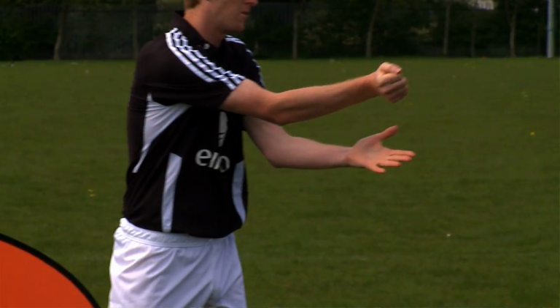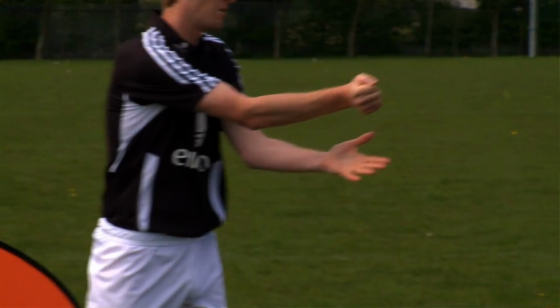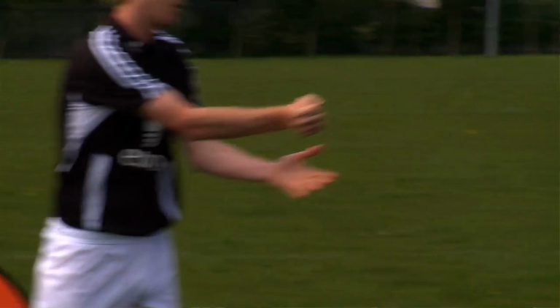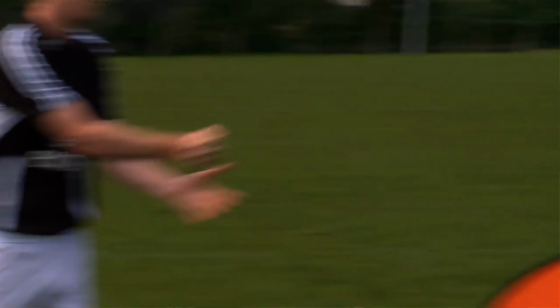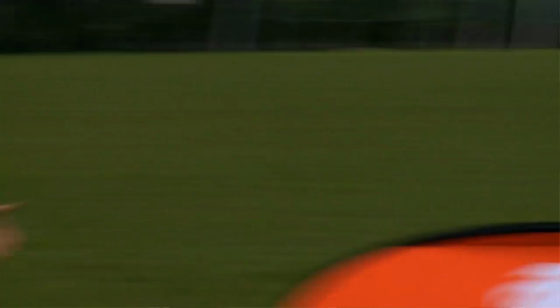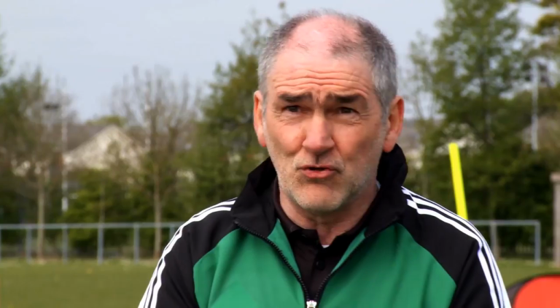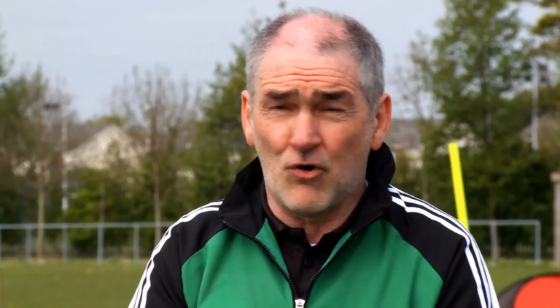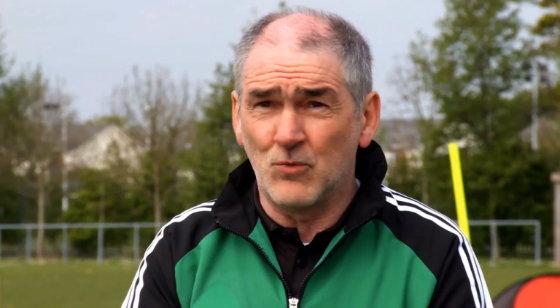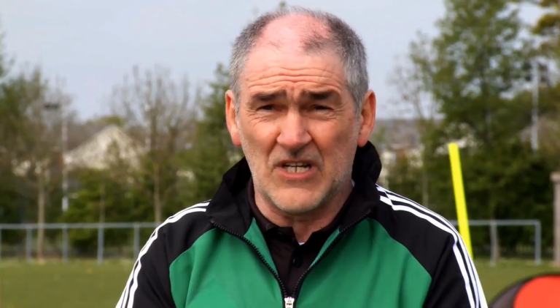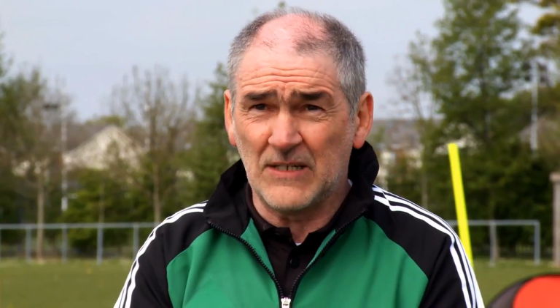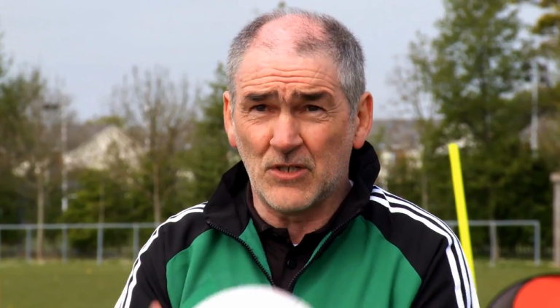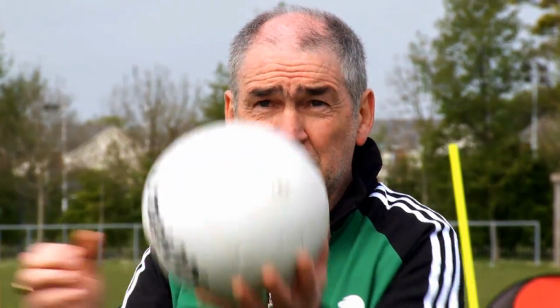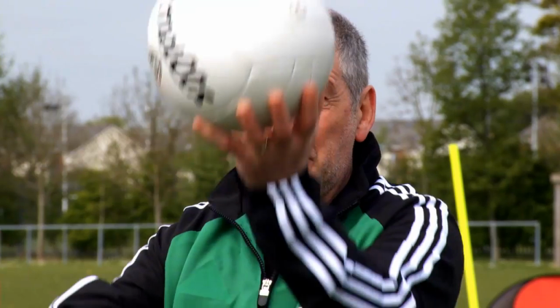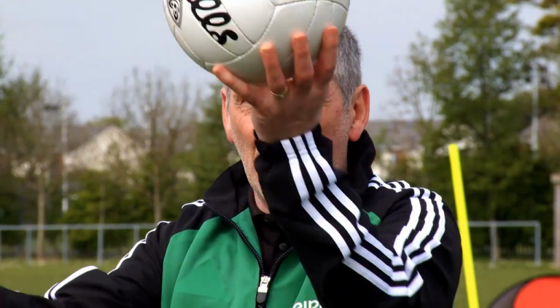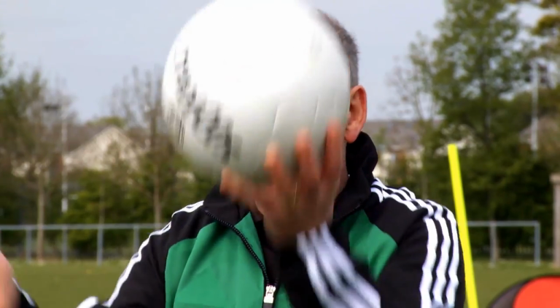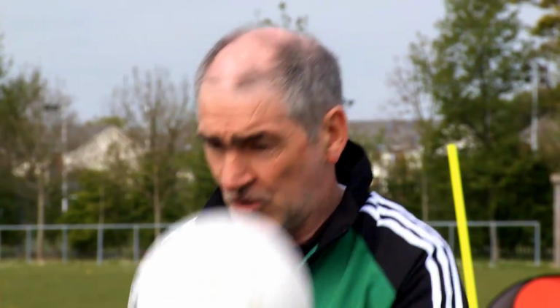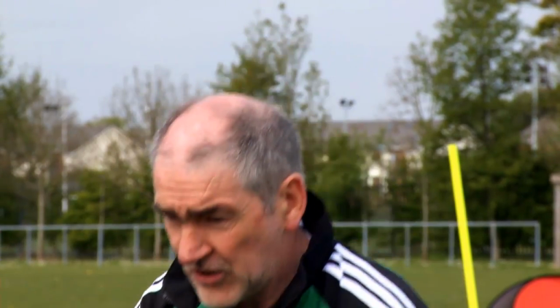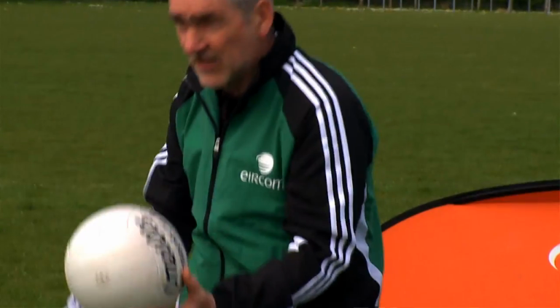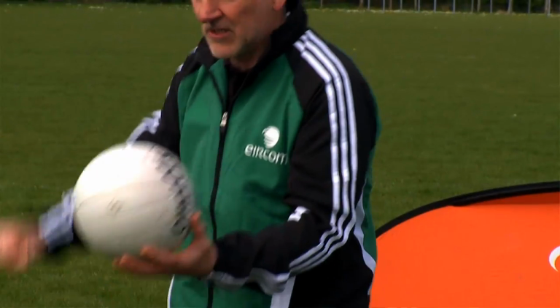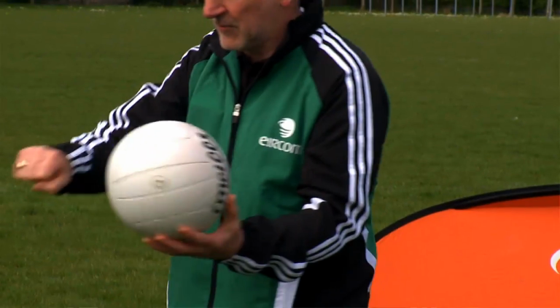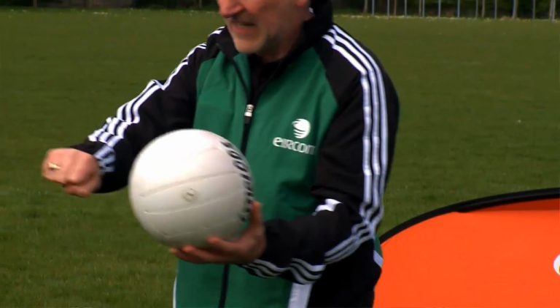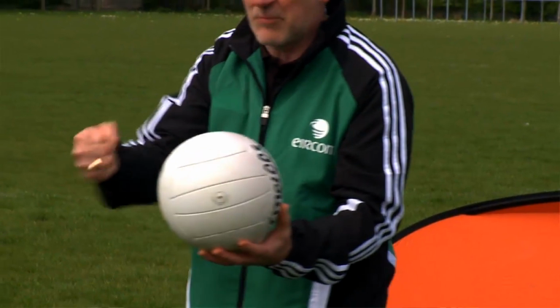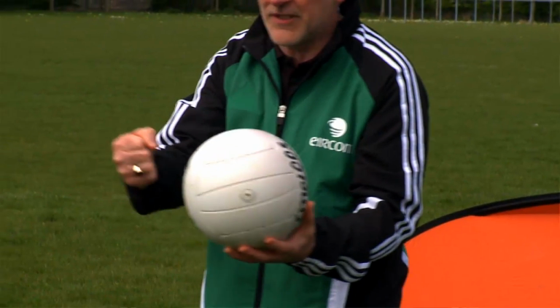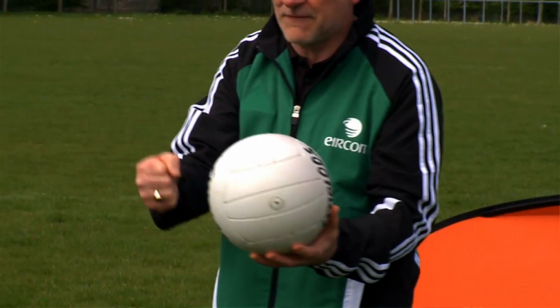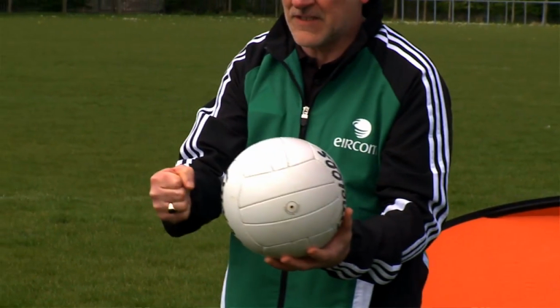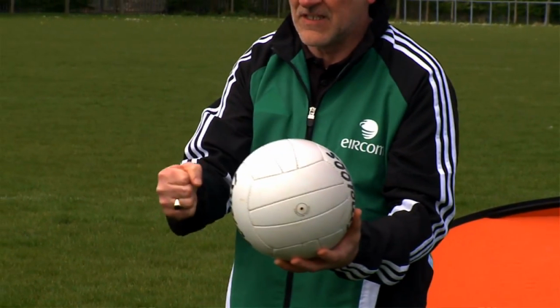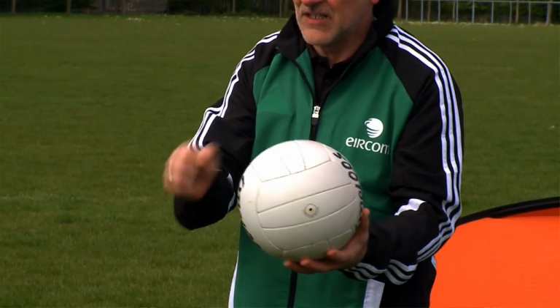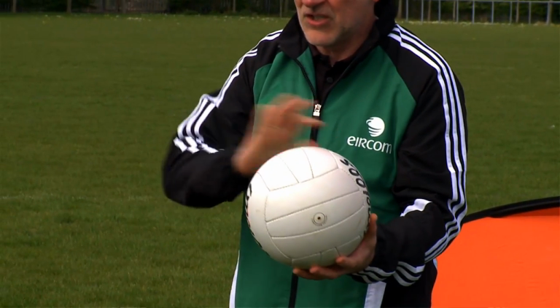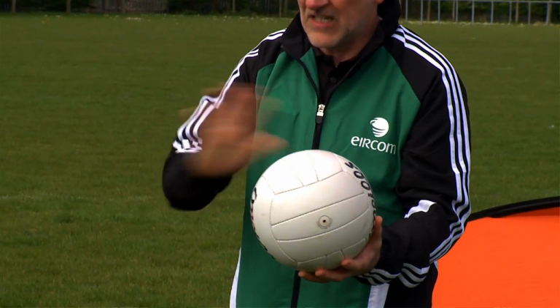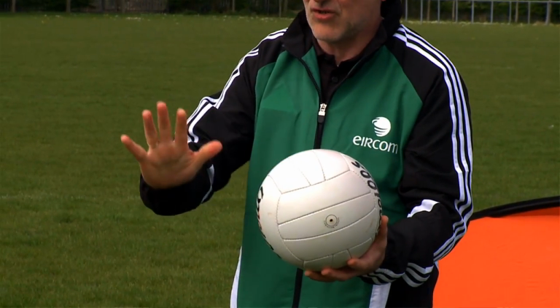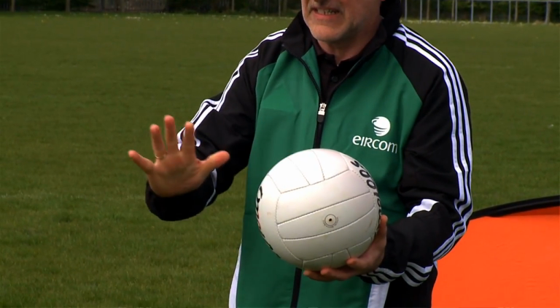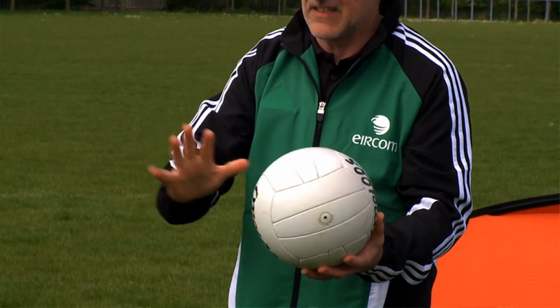For a fist pass you can do it almost anywhere — it can be up there, down here, any part of your fist. That's all legal.